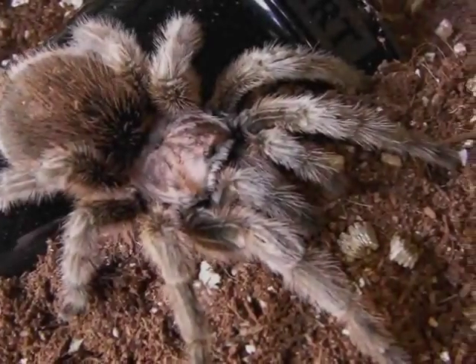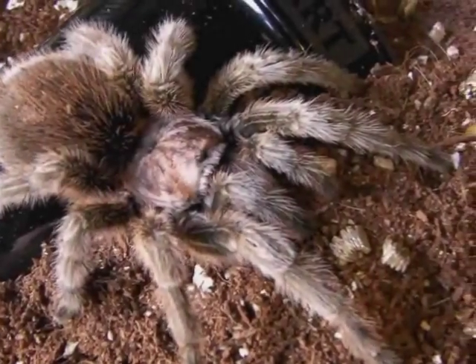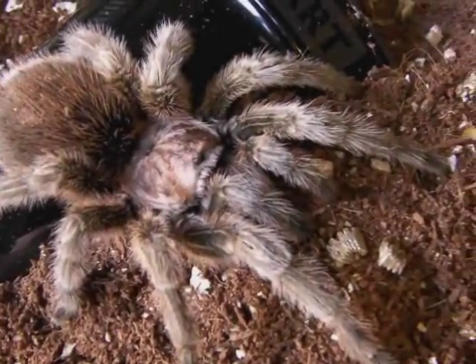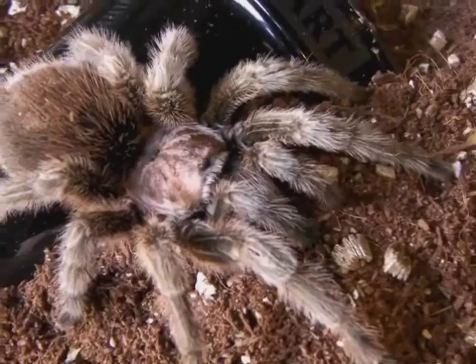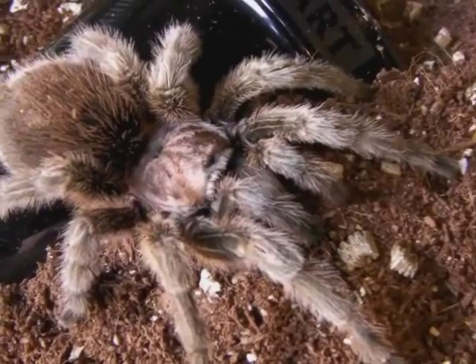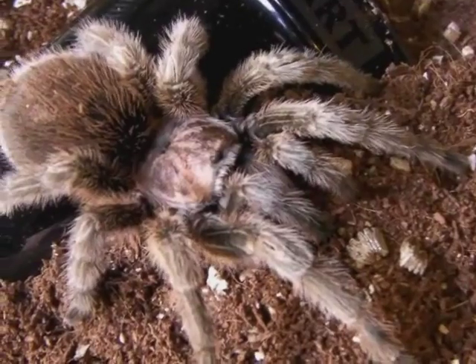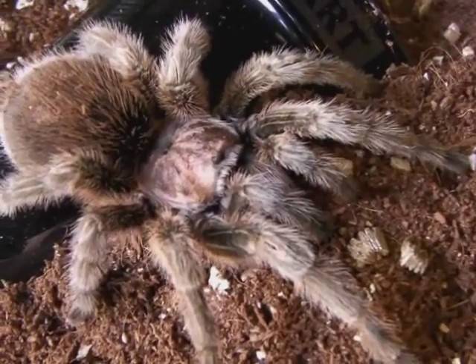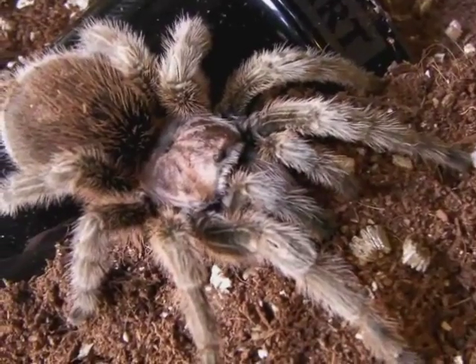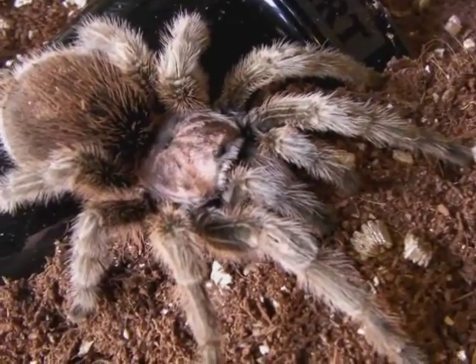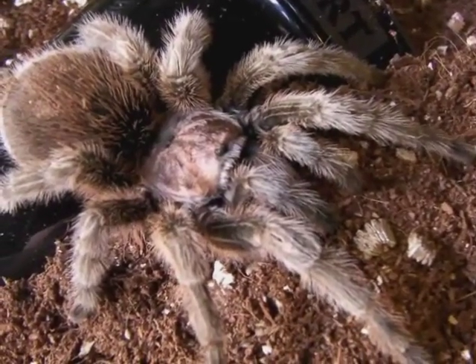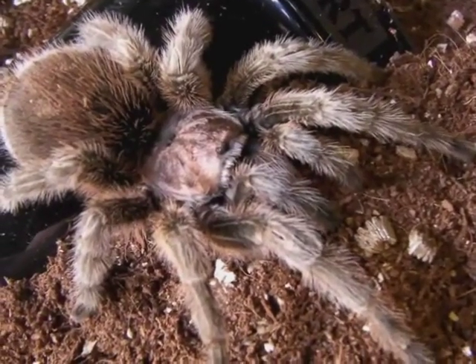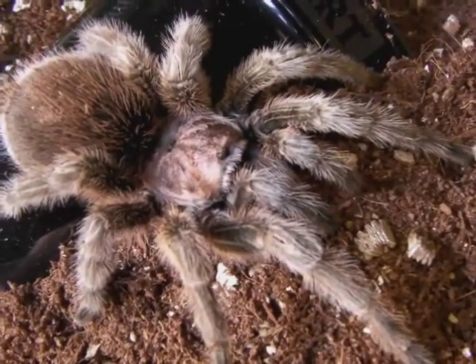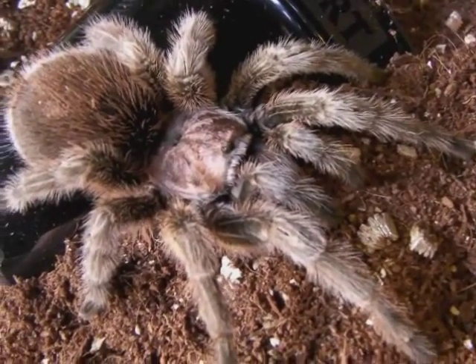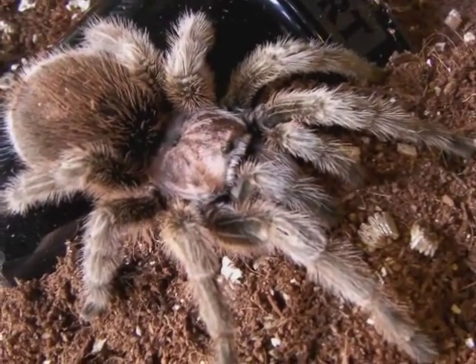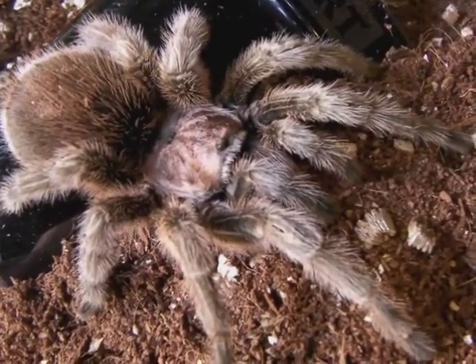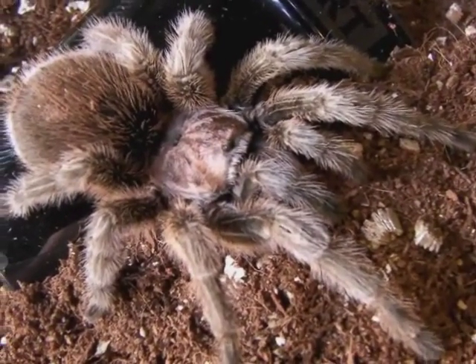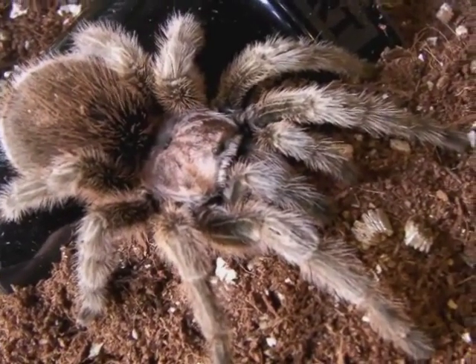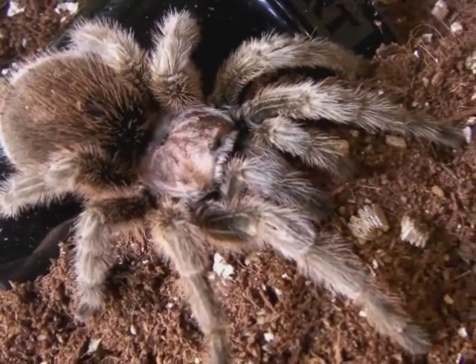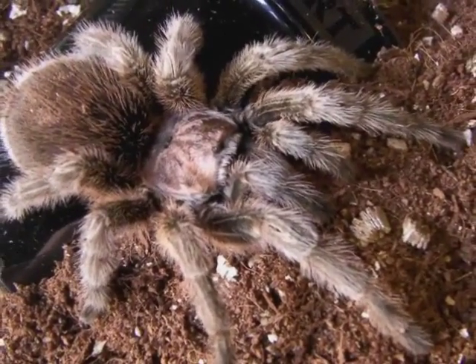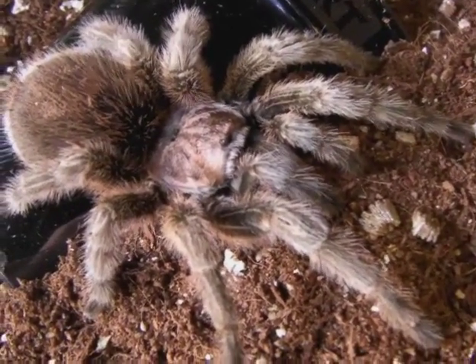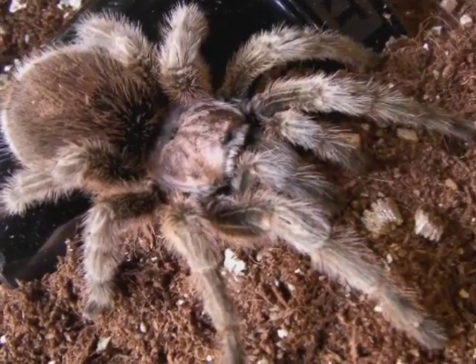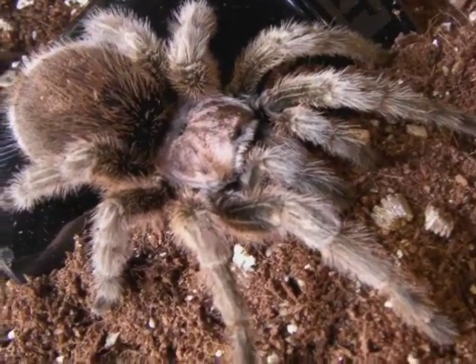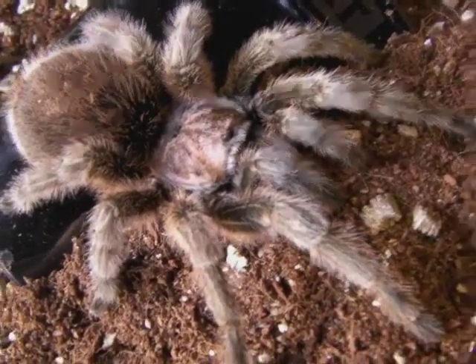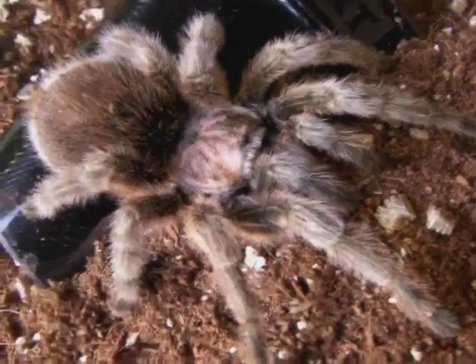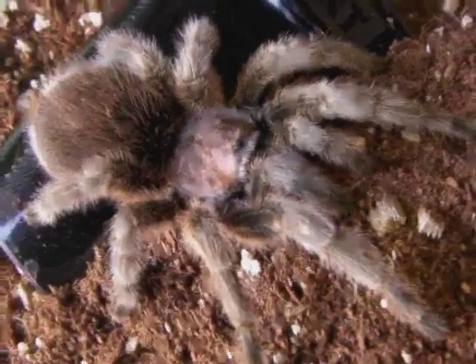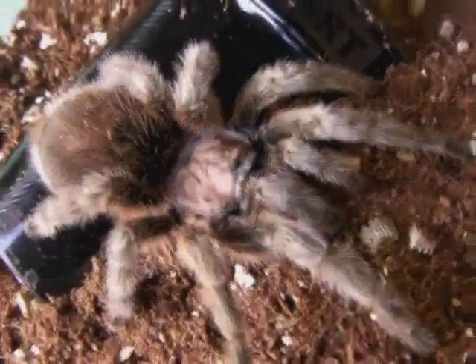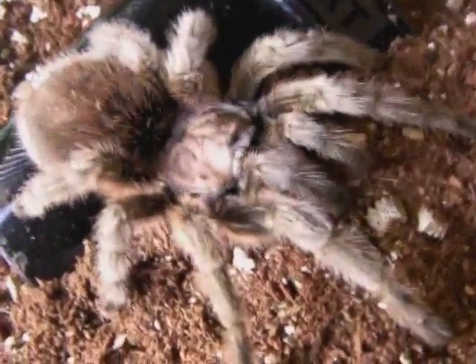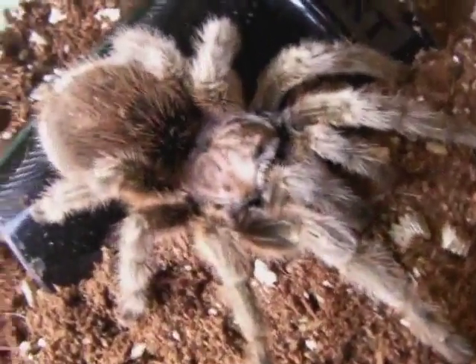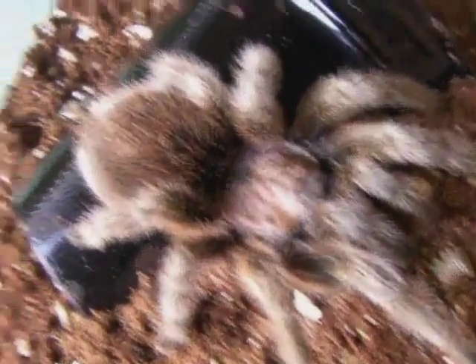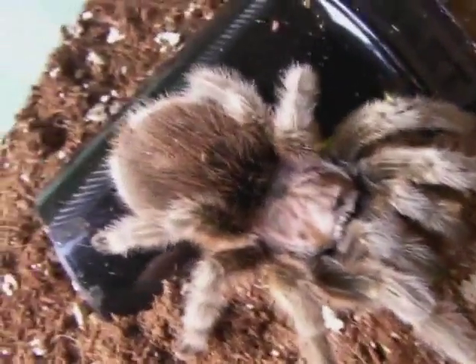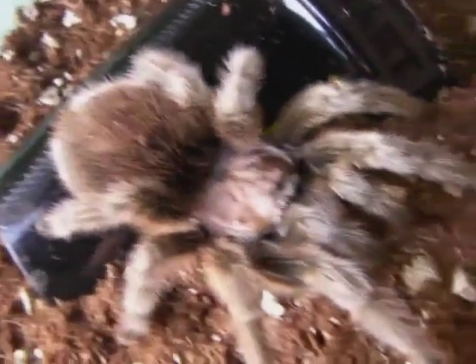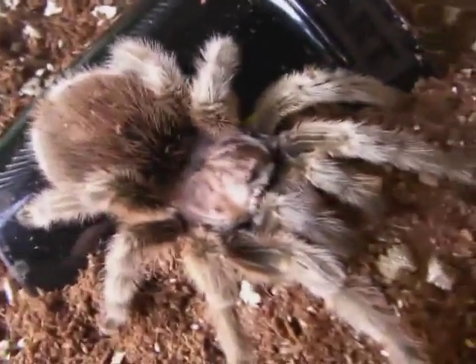Hey guys, this is a video about how to sex adult tarantulas.